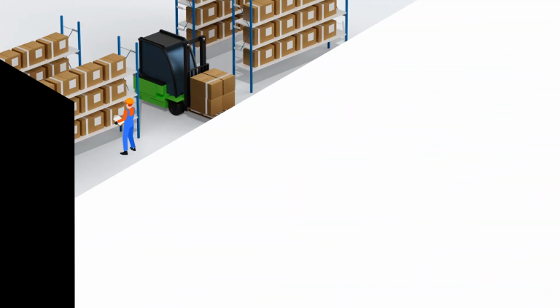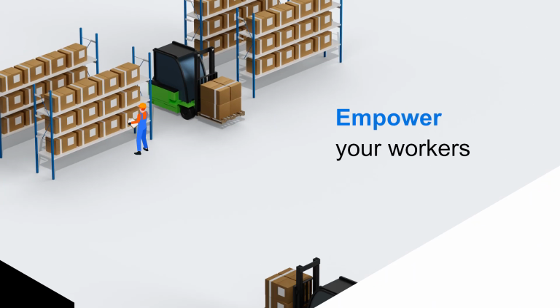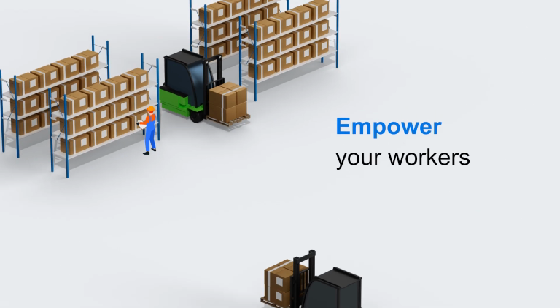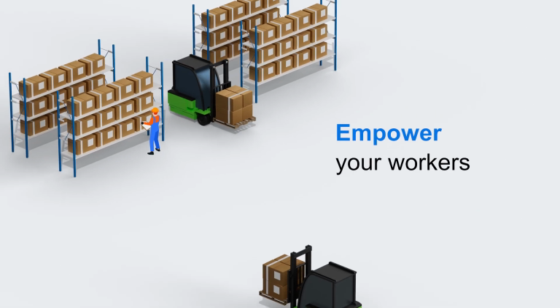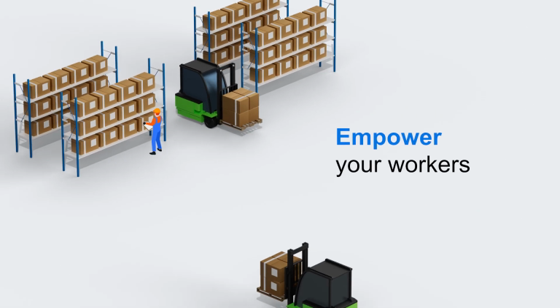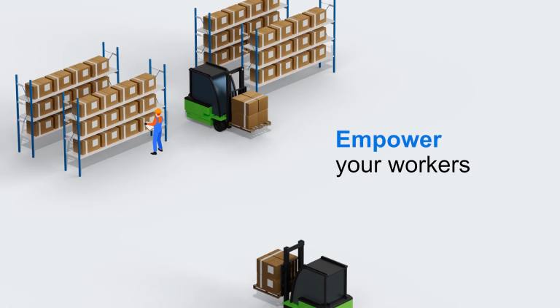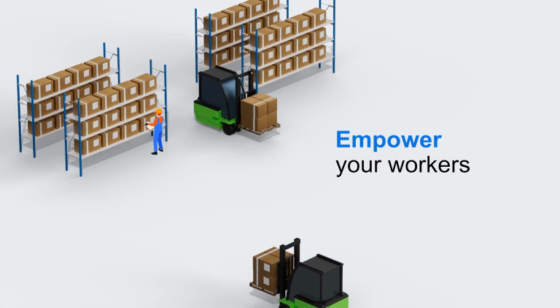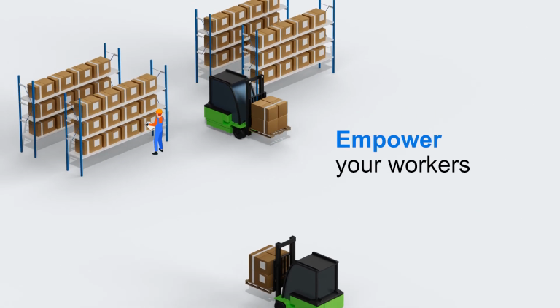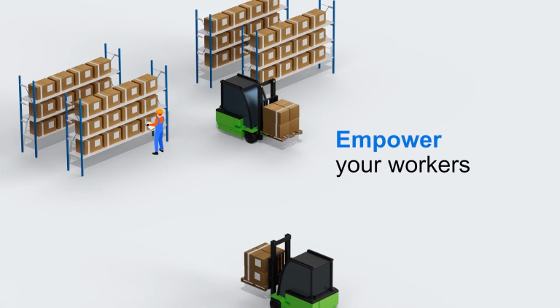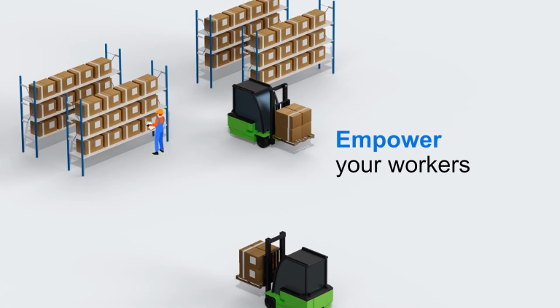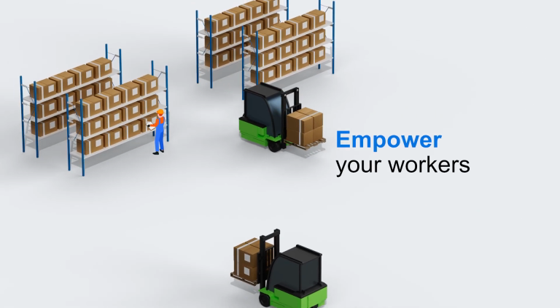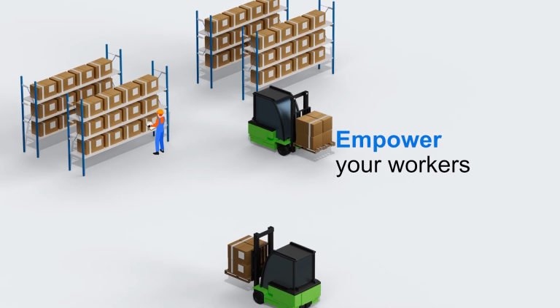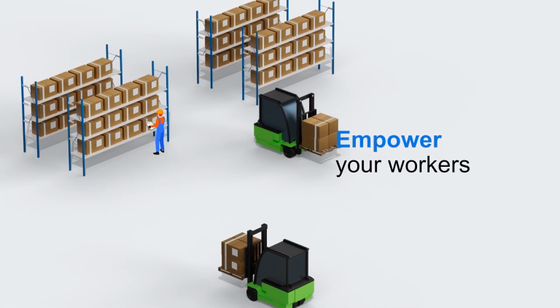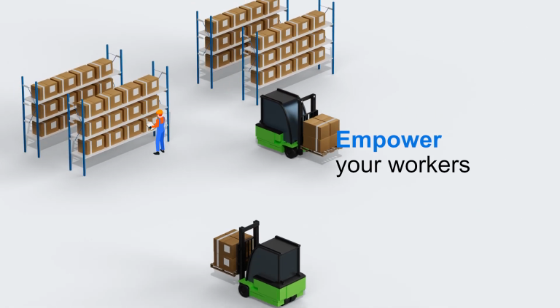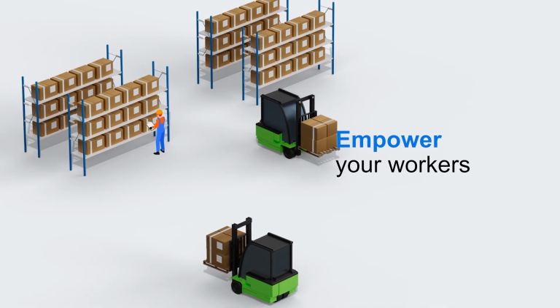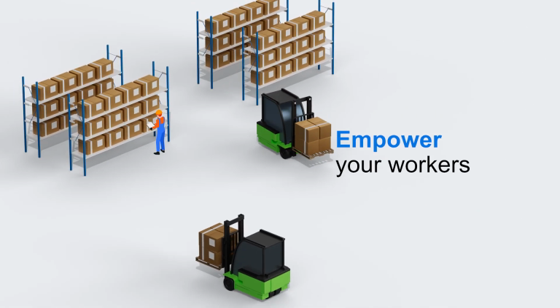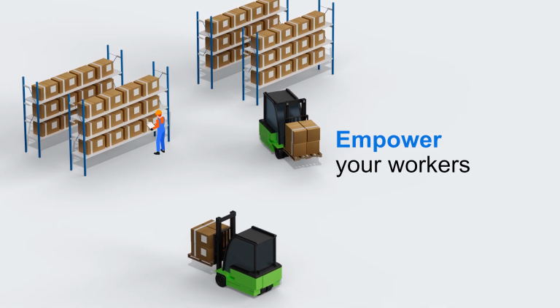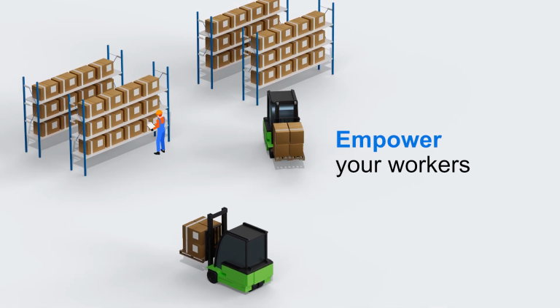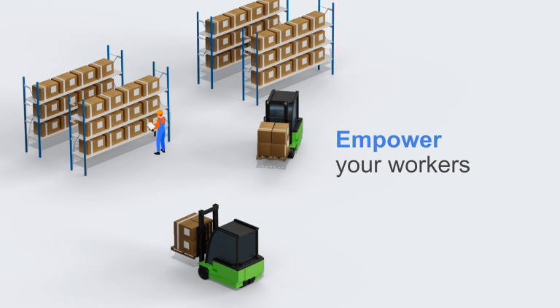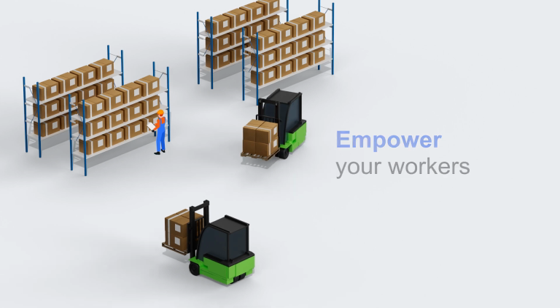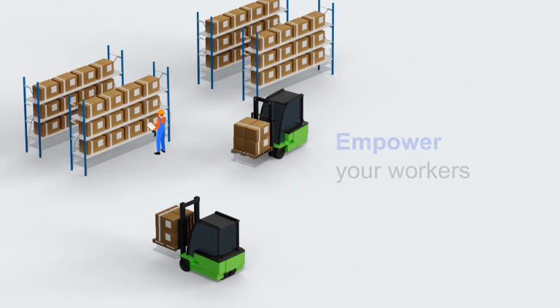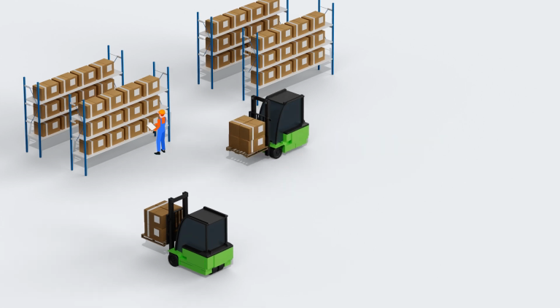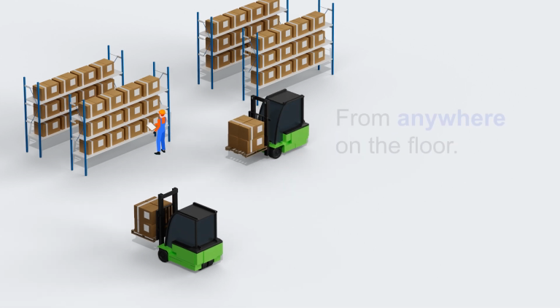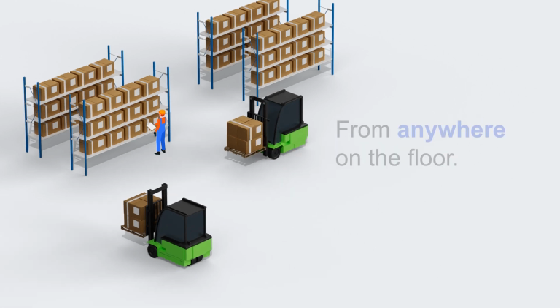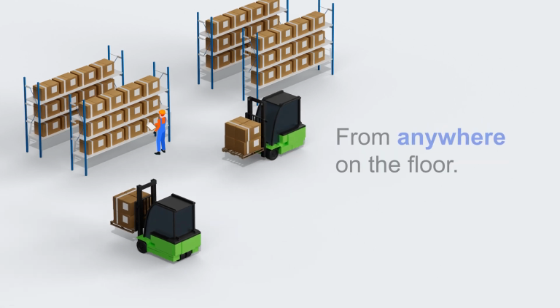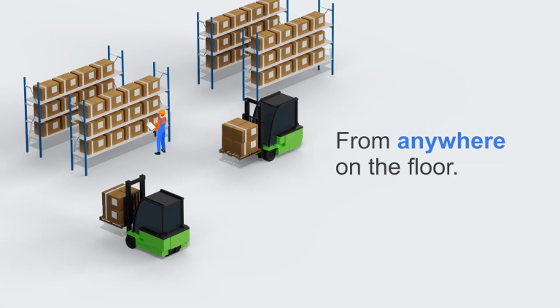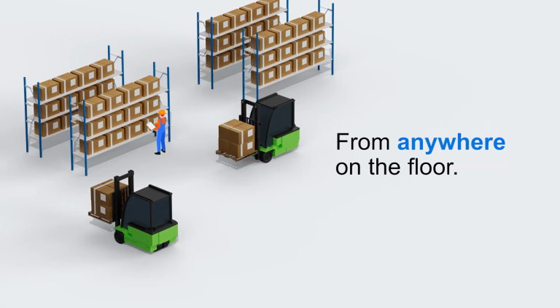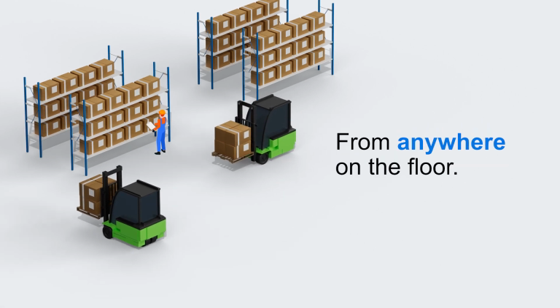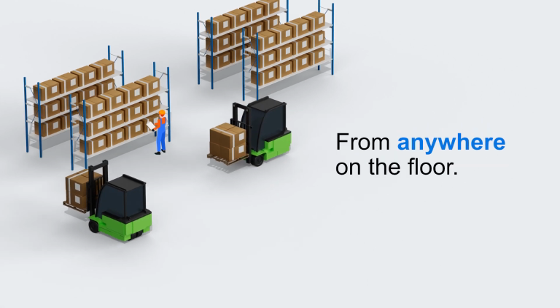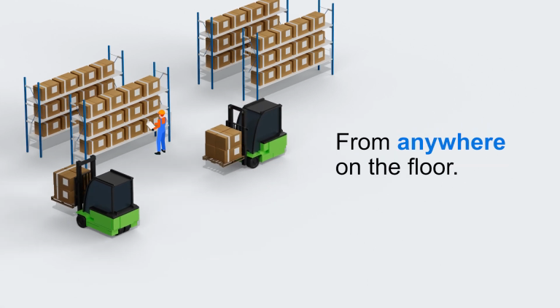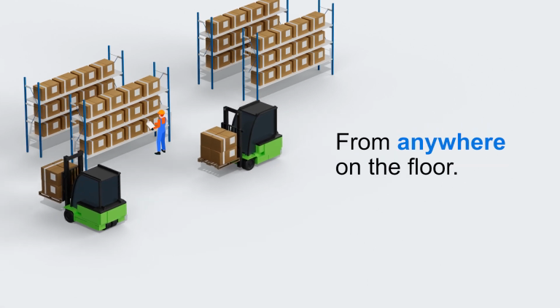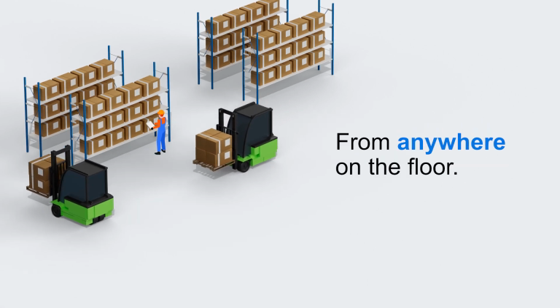Empower your workers to get more done, from the shelf to the back end and from anywhere on the floor.